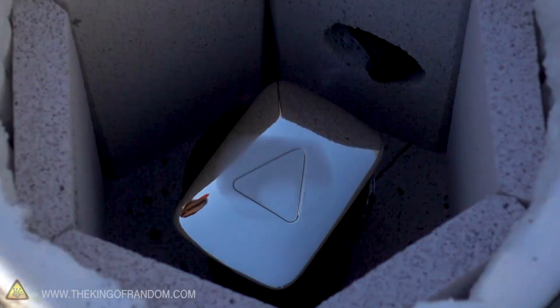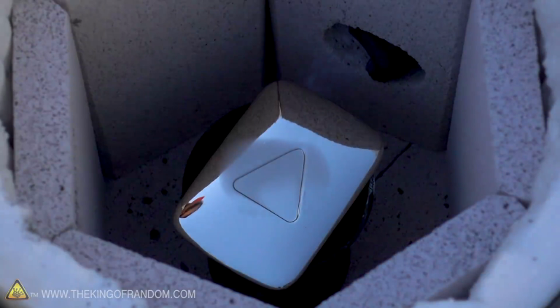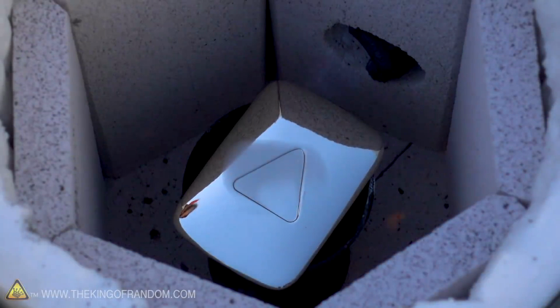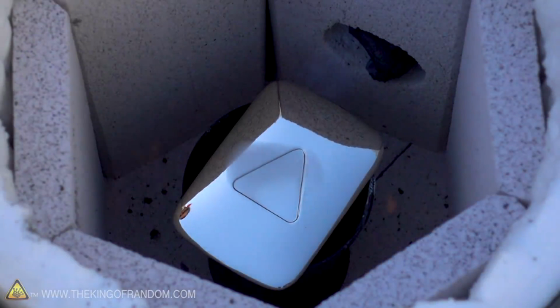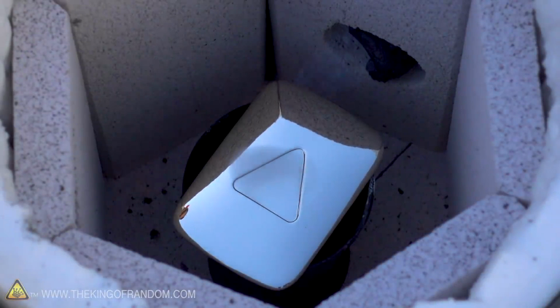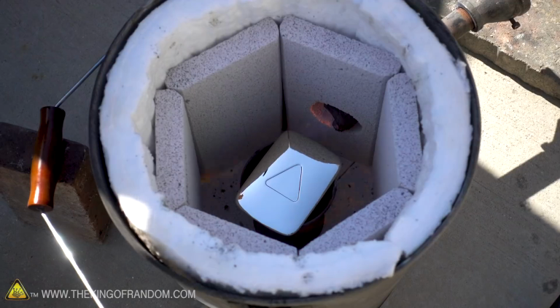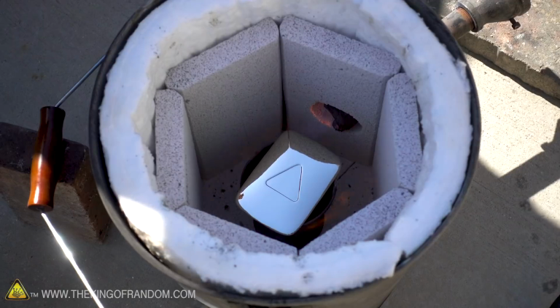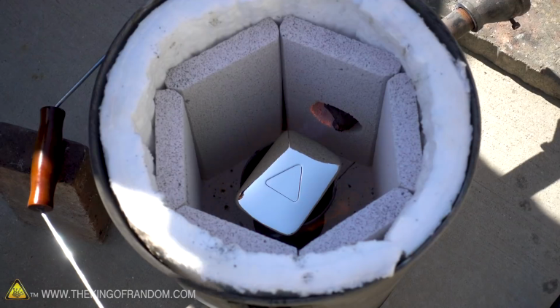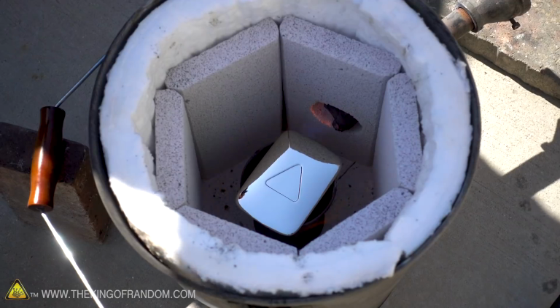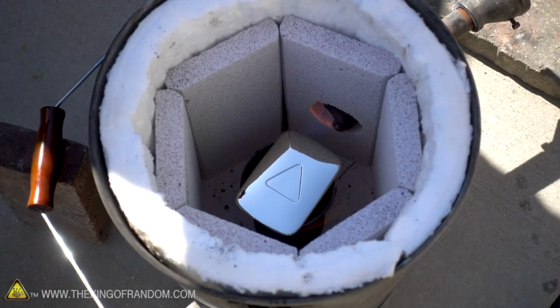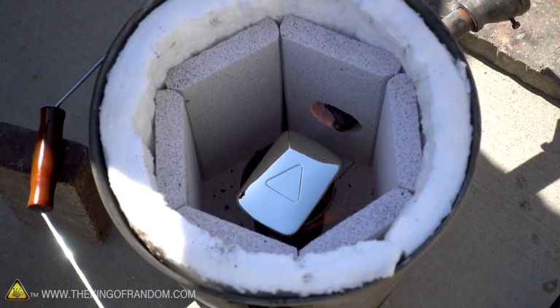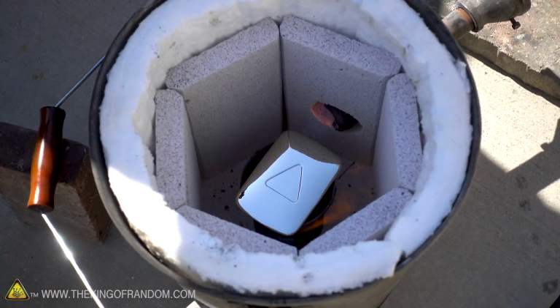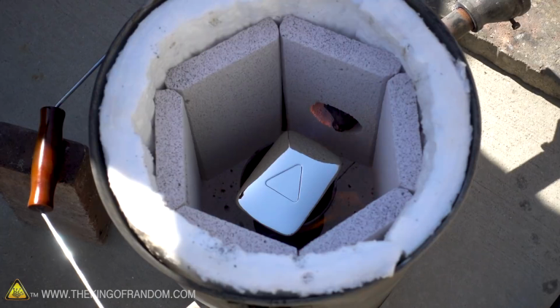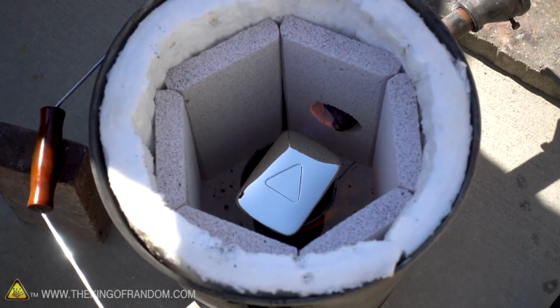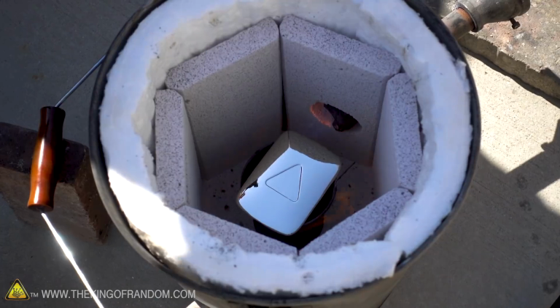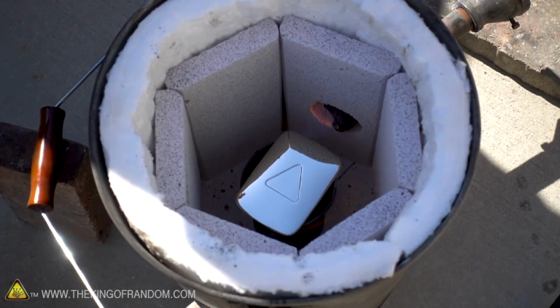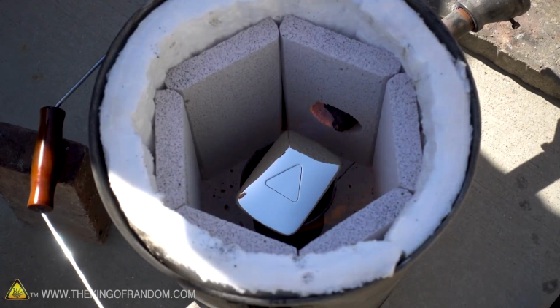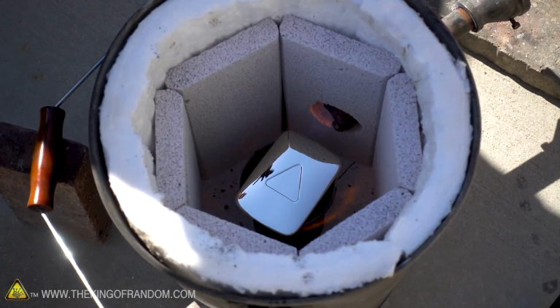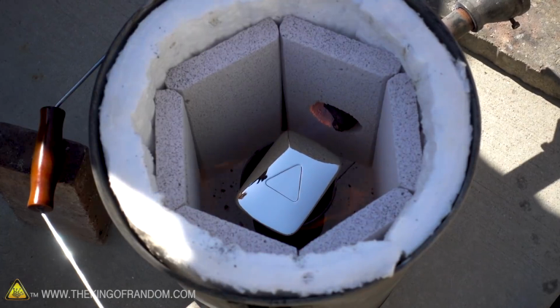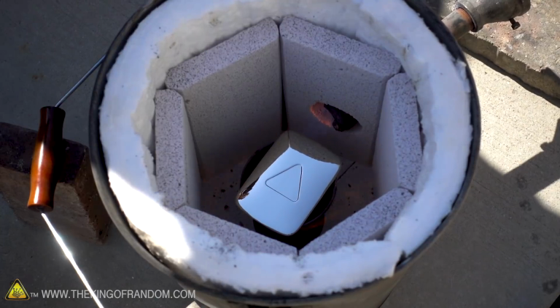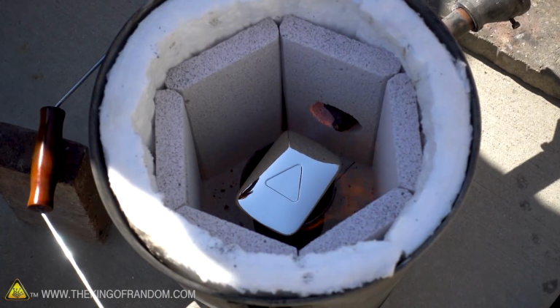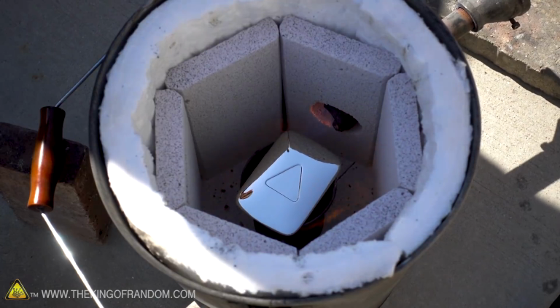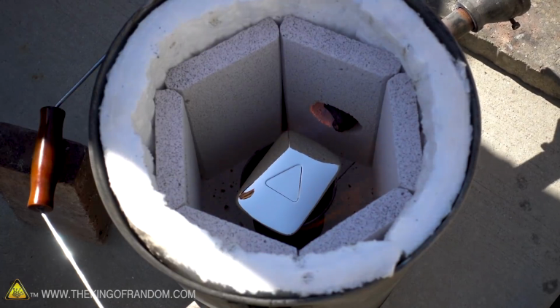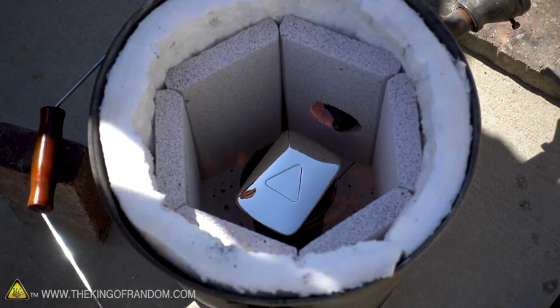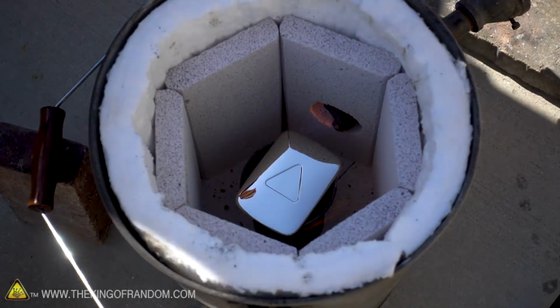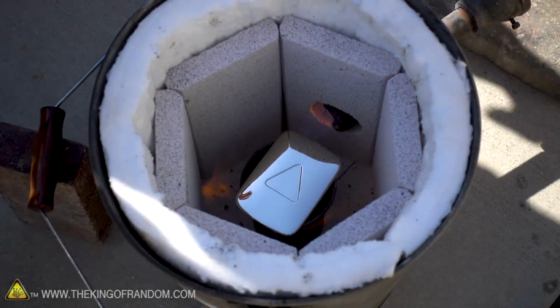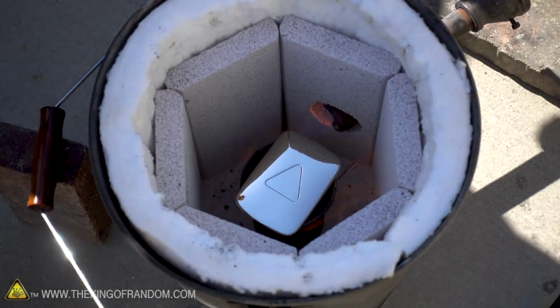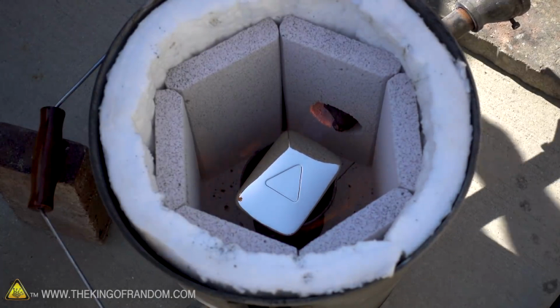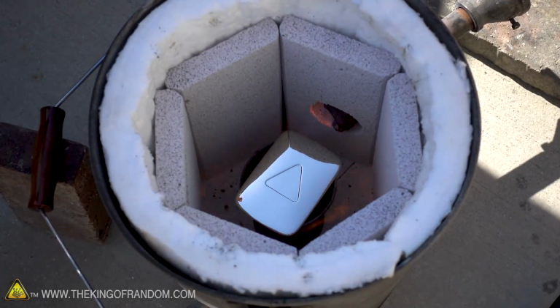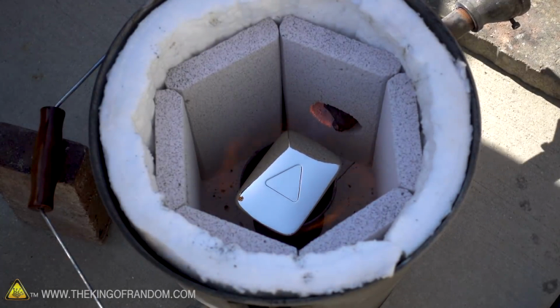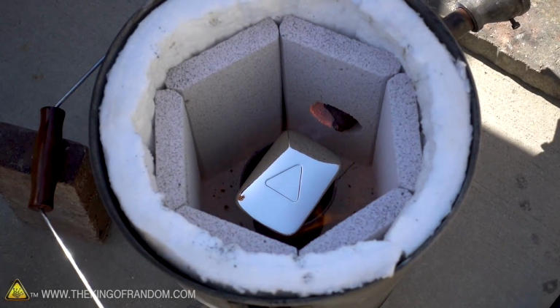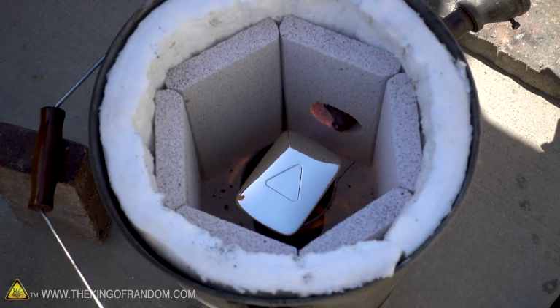That was kind of cool — right when it lit, it fogged up, and I thought it was already ruined, but then it just cleared right up. I guess that was just some sort of vapor.